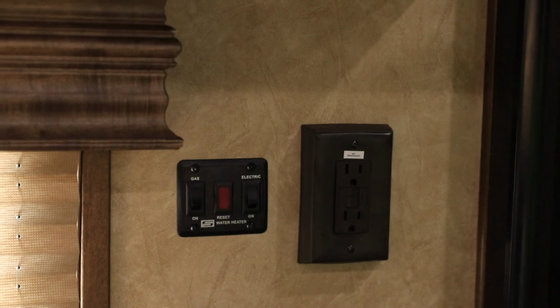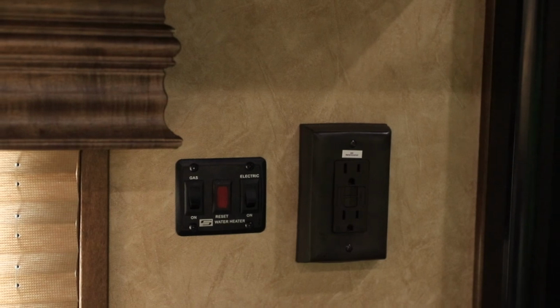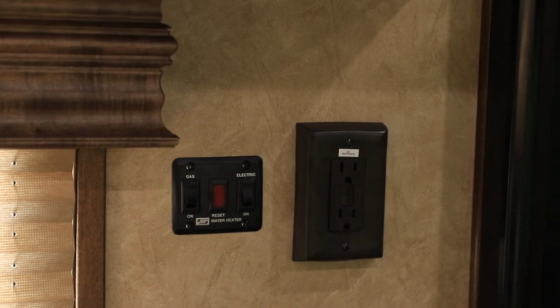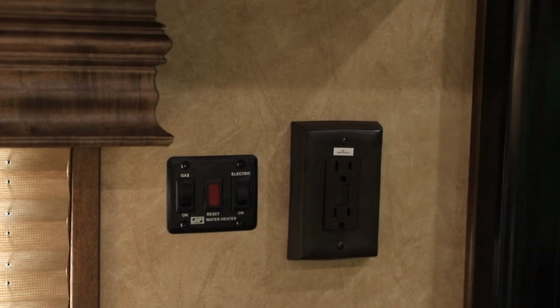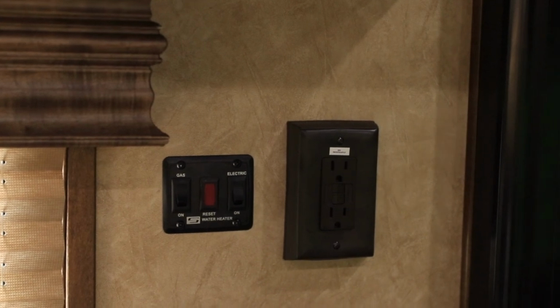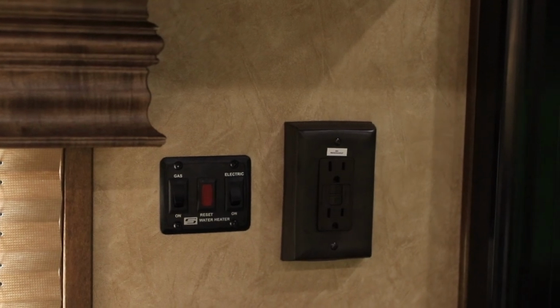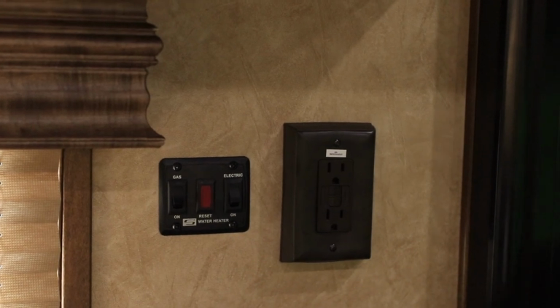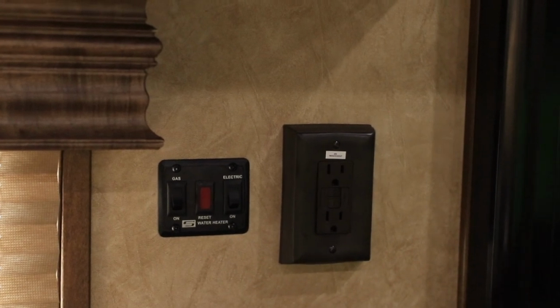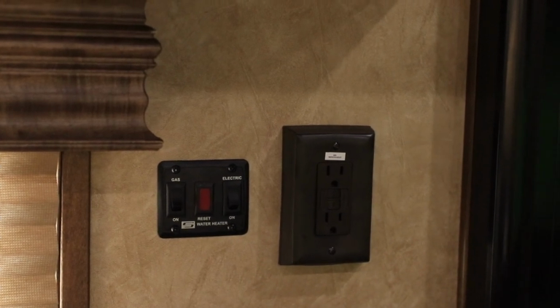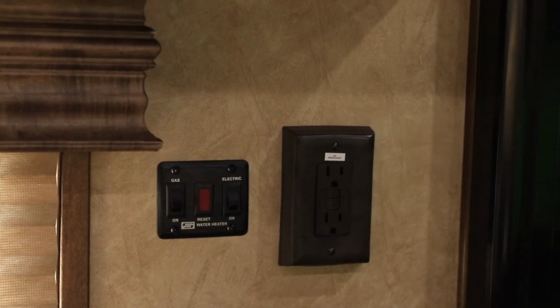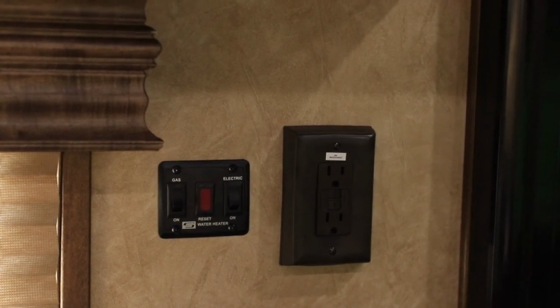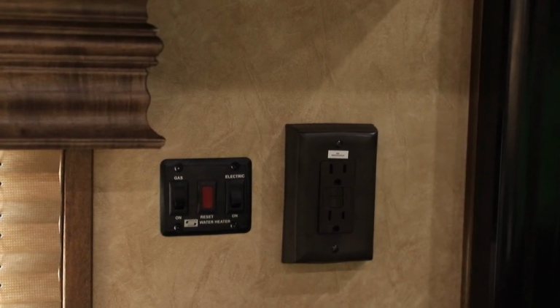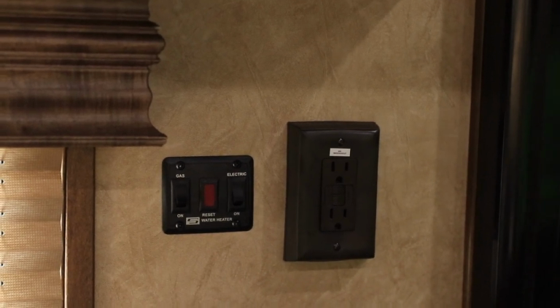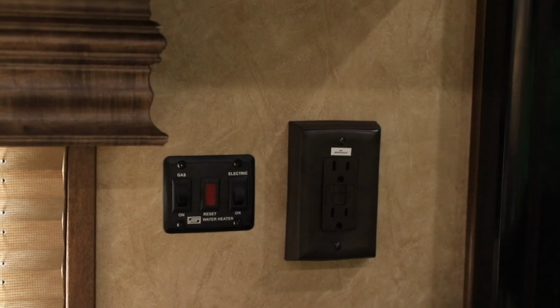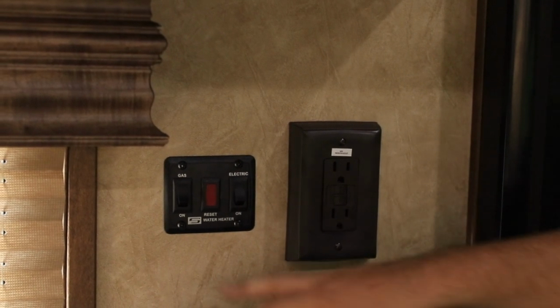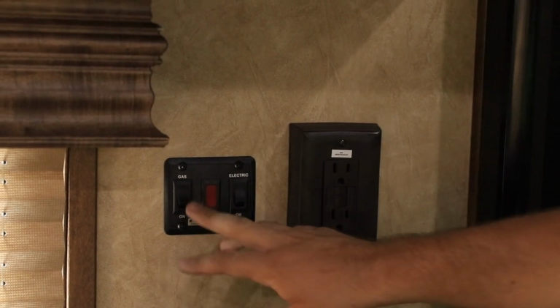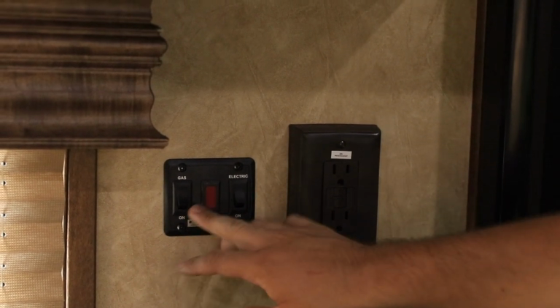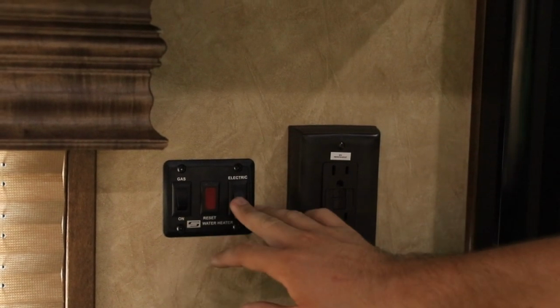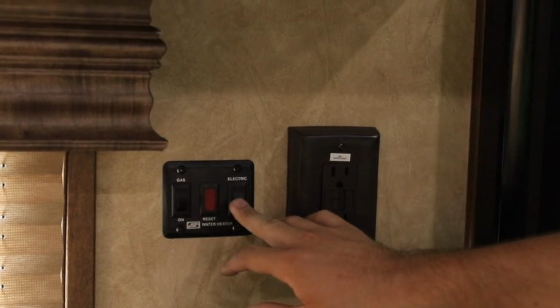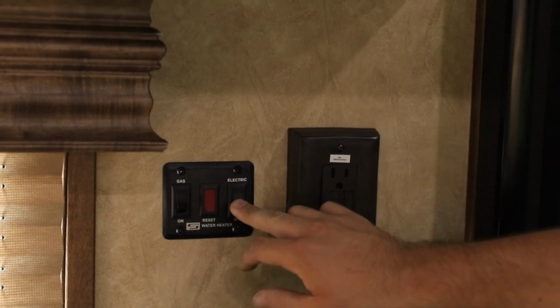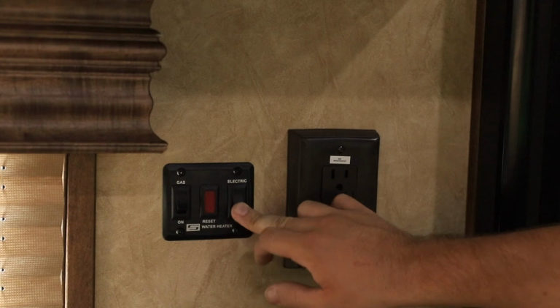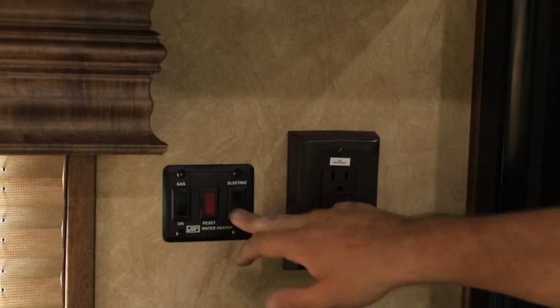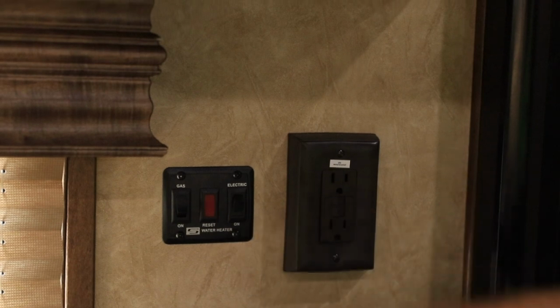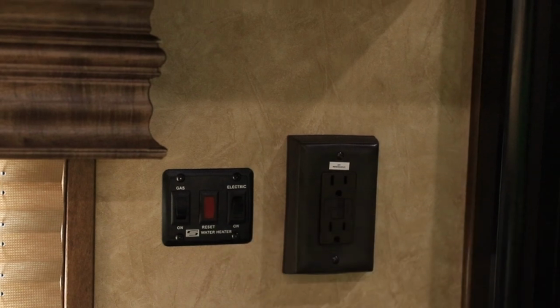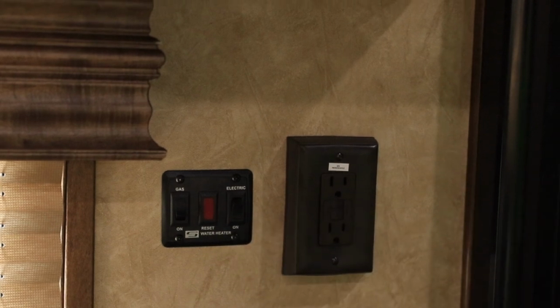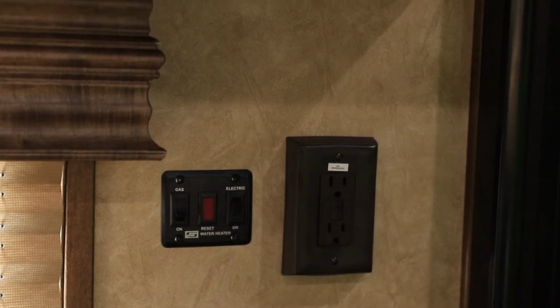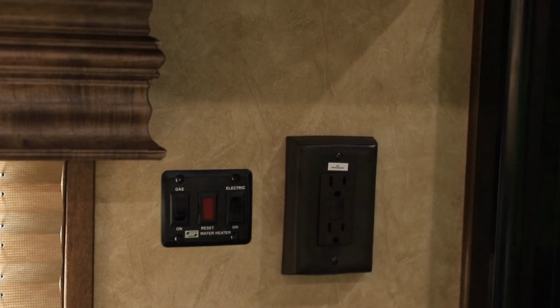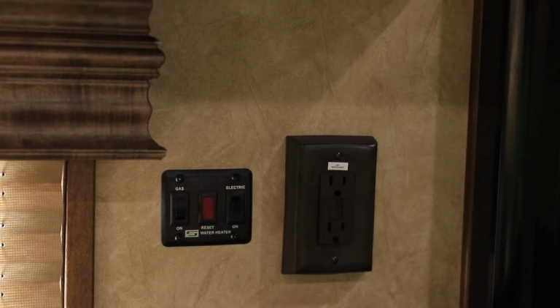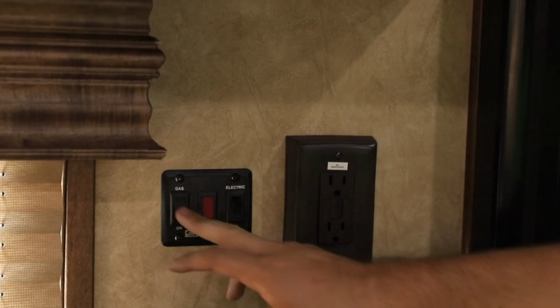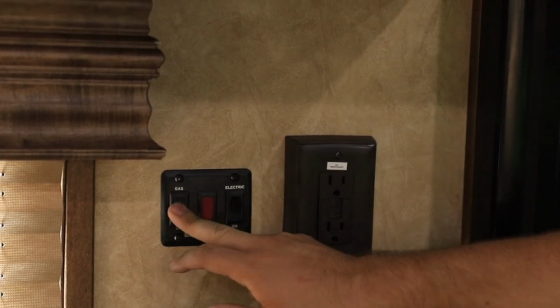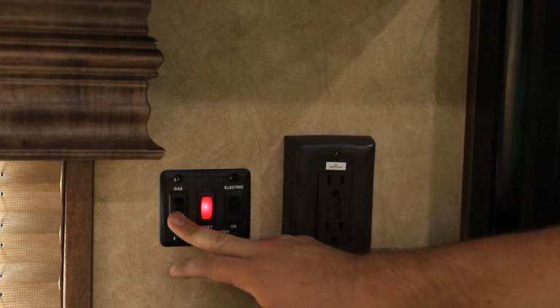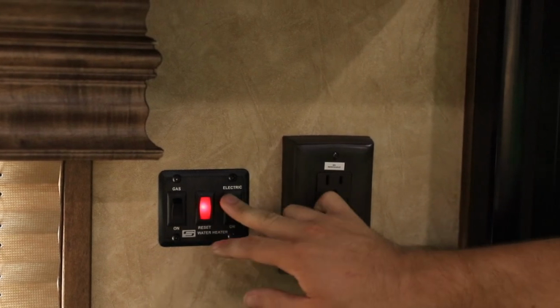Usually in the kitchen area, most of the time above the stove, we'll have the gas and electric hot water heater switch.